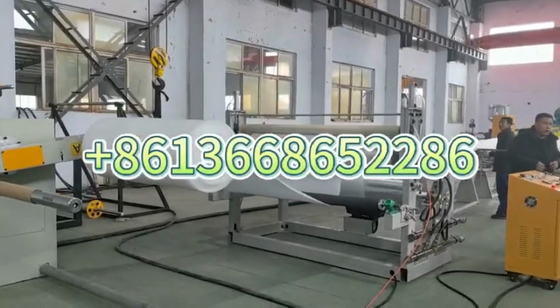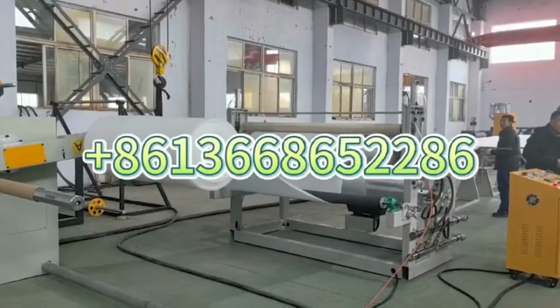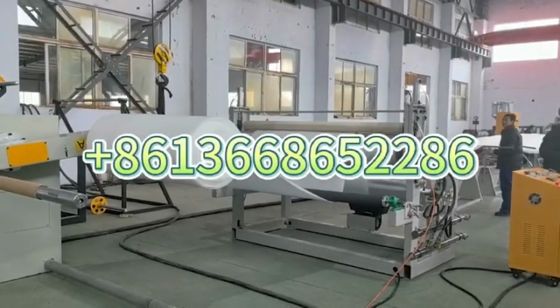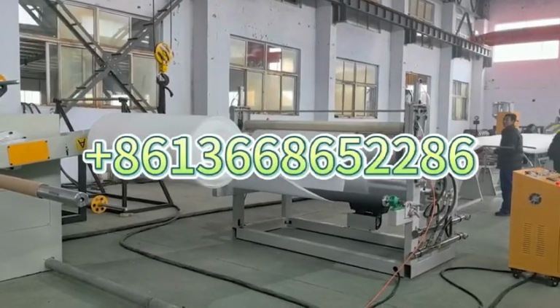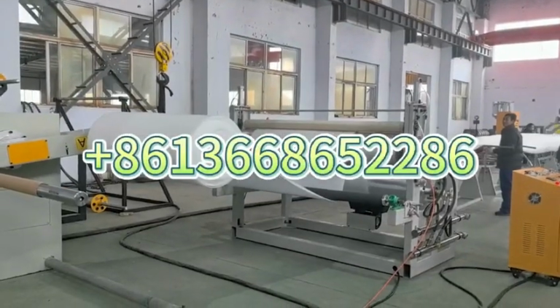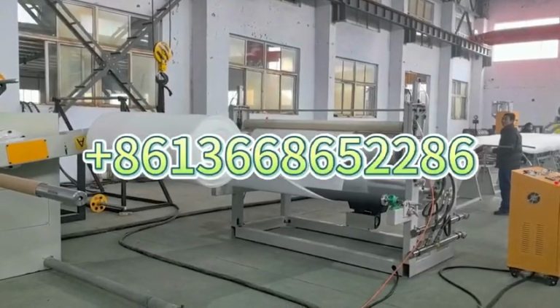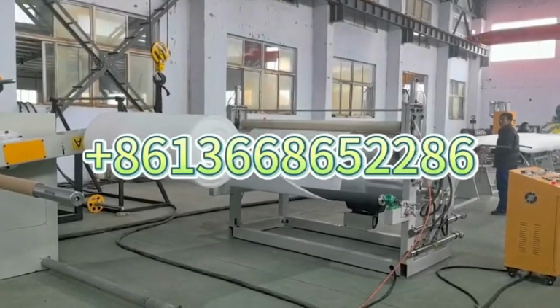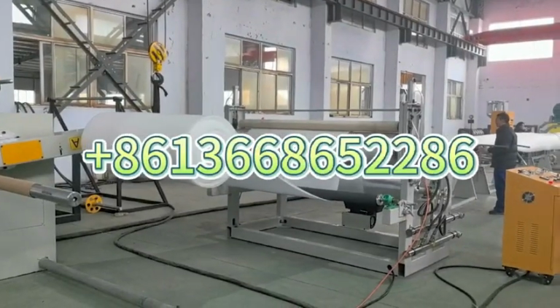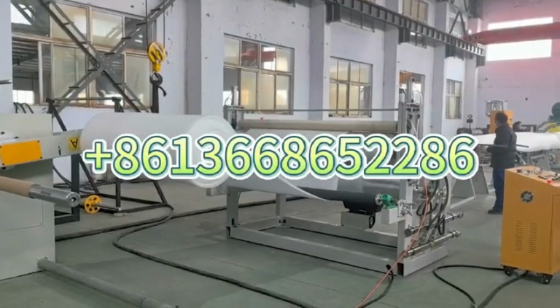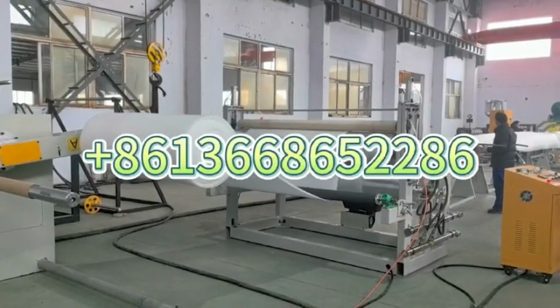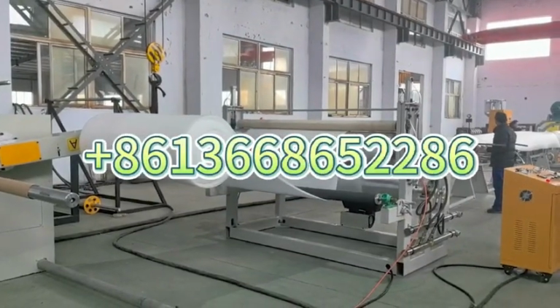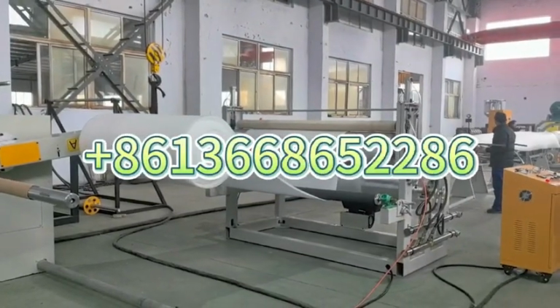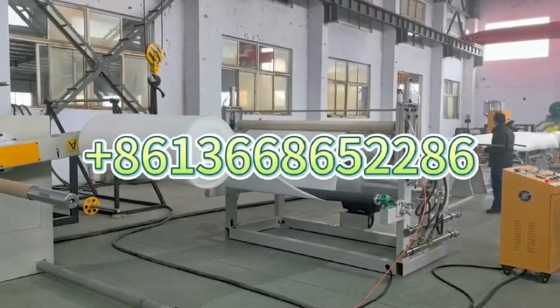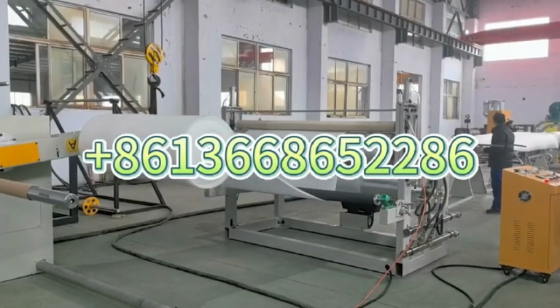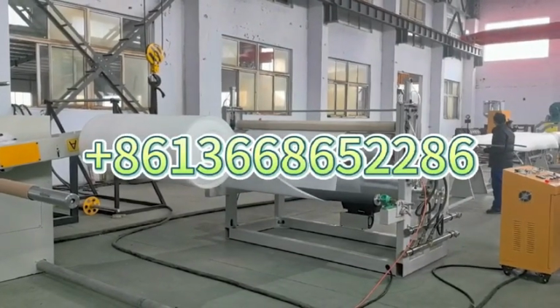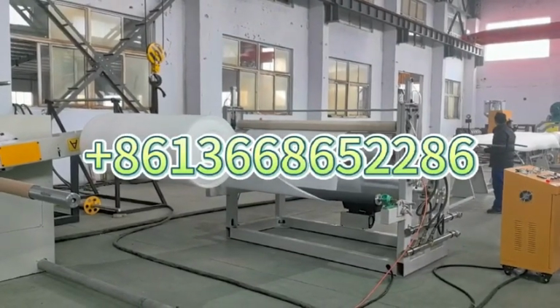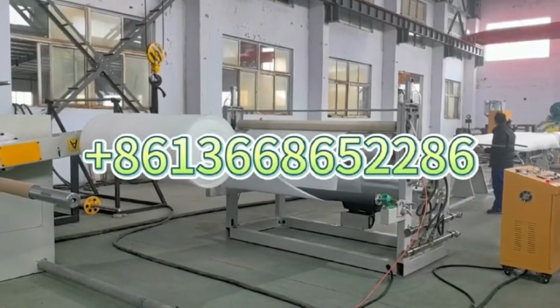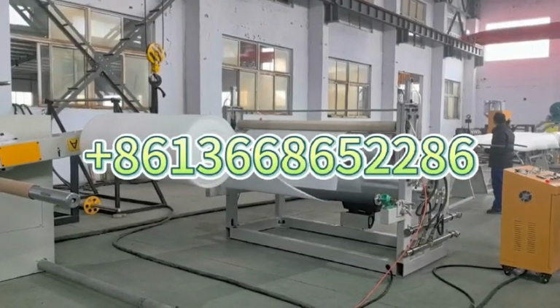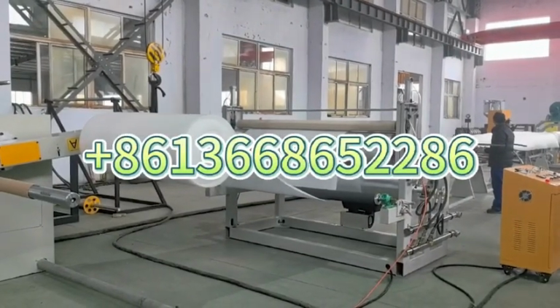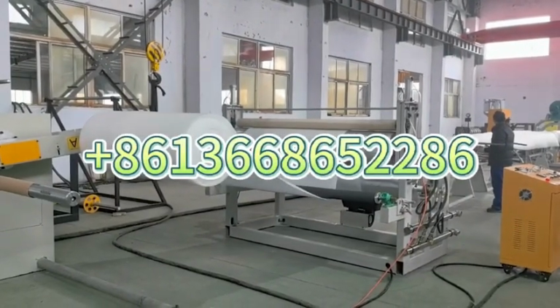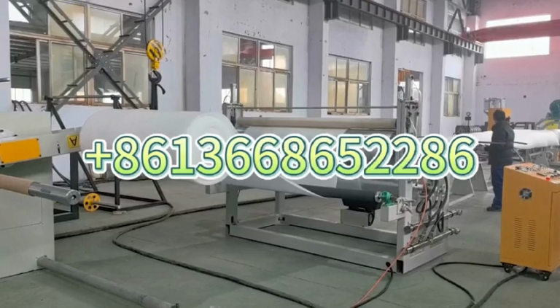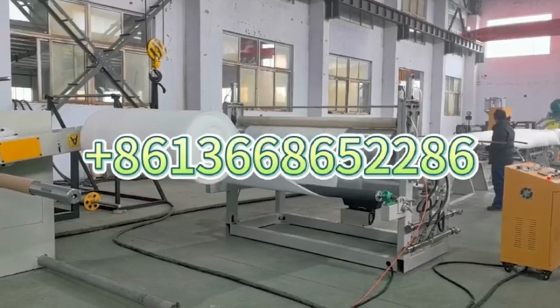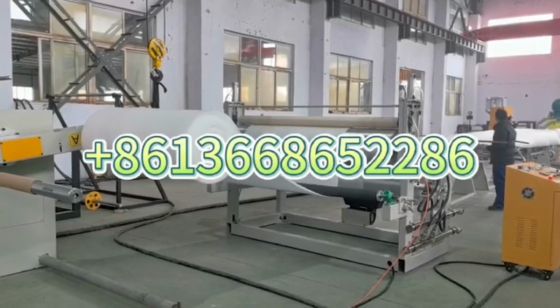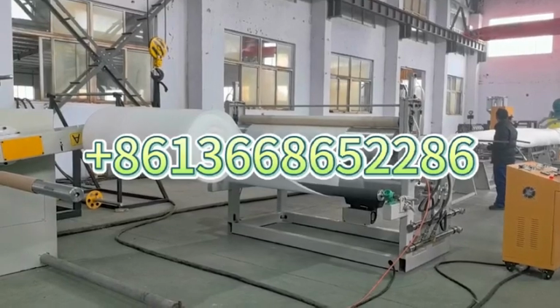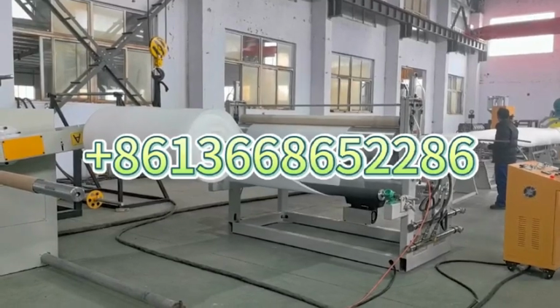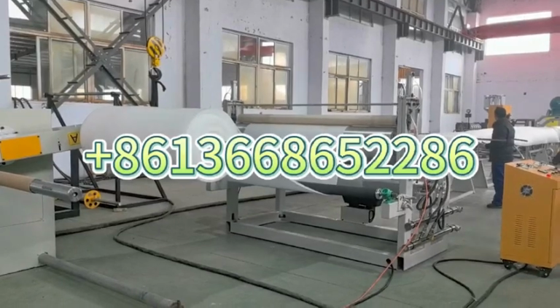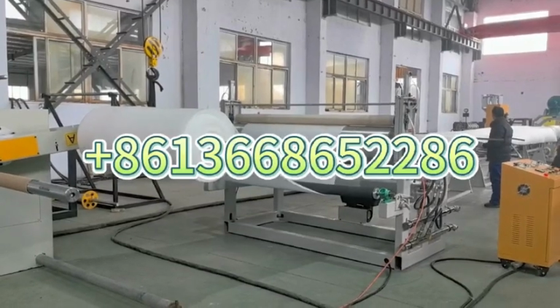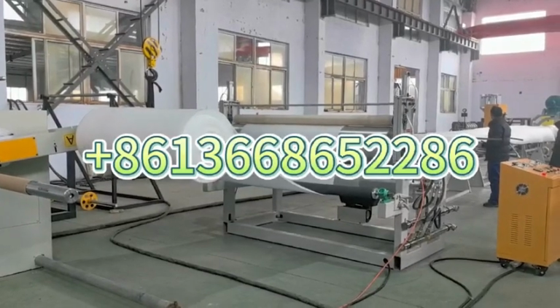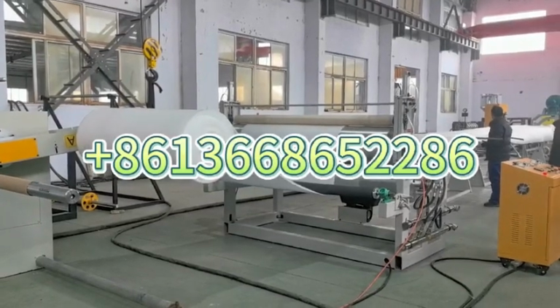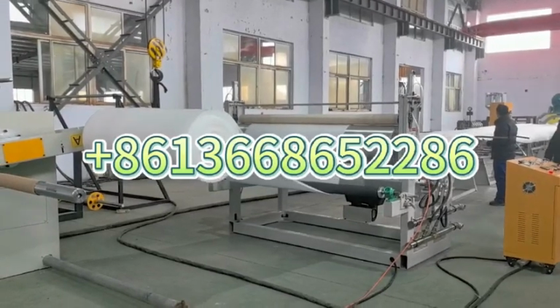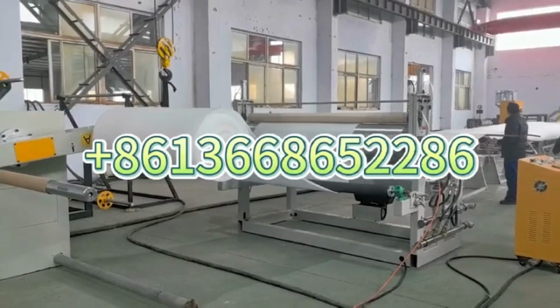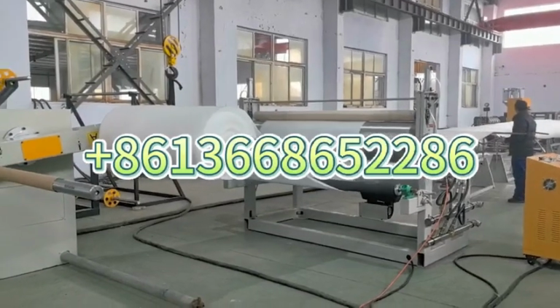Hello, I'm Jessica. This is our ETE Foam Sheet Extrude Machine.